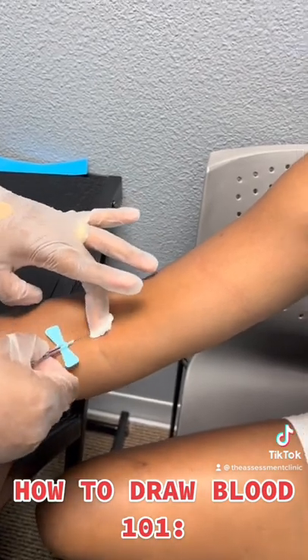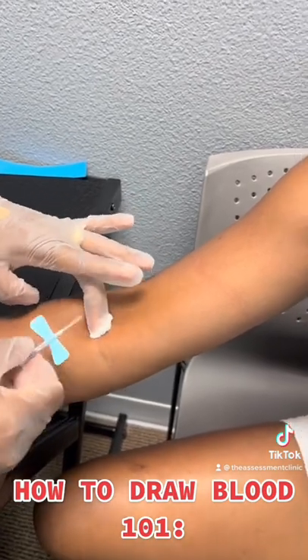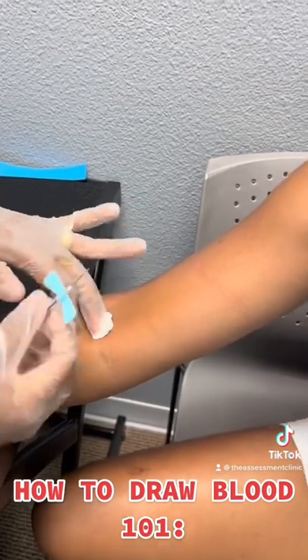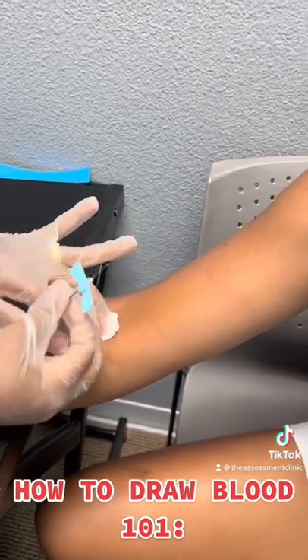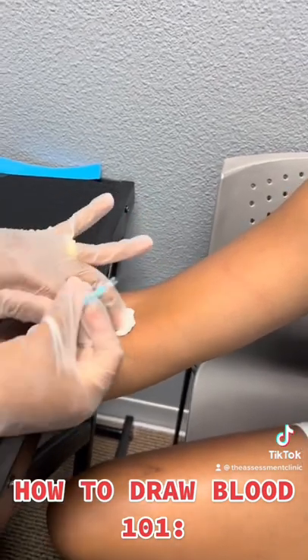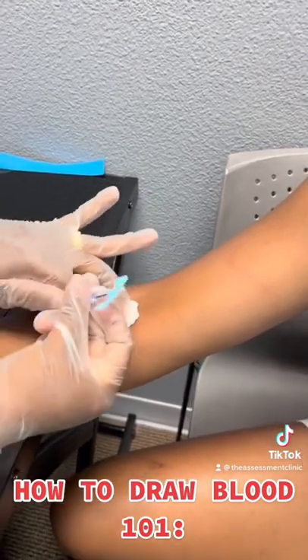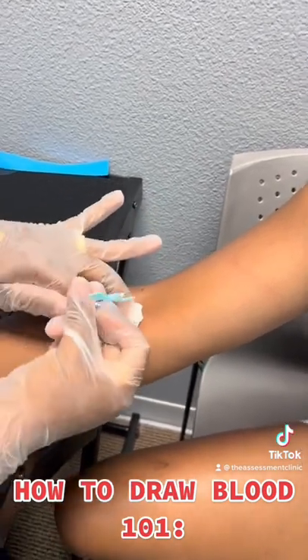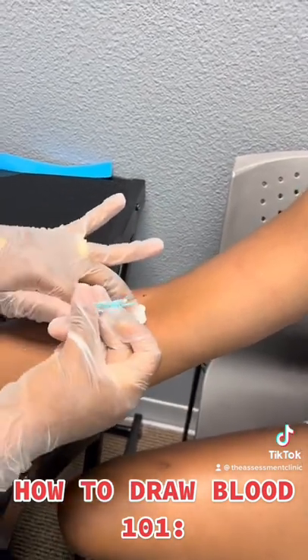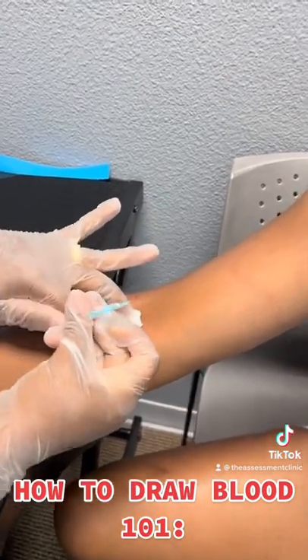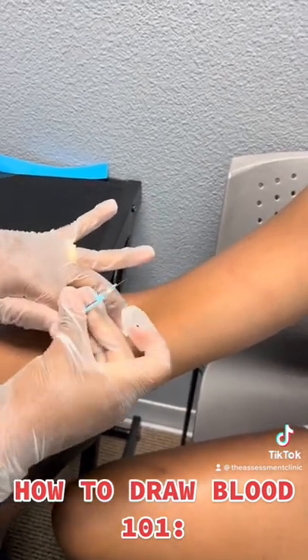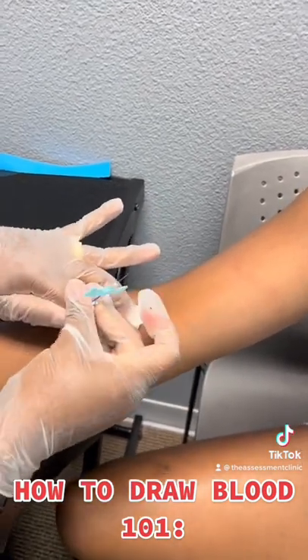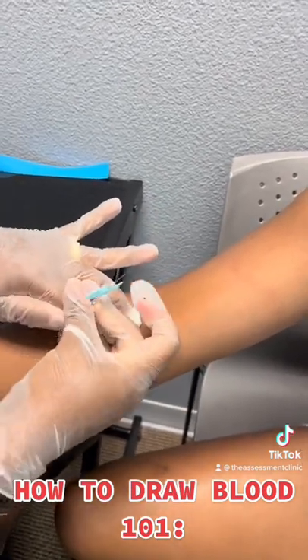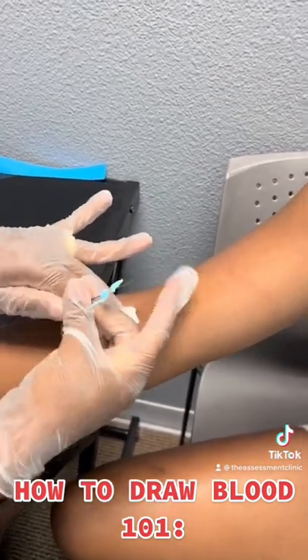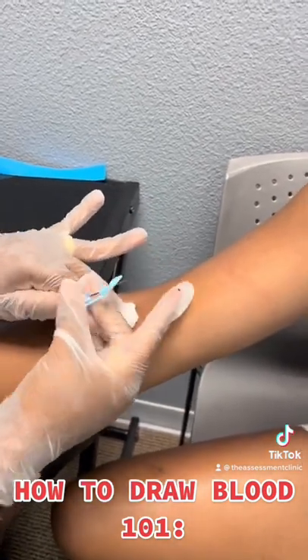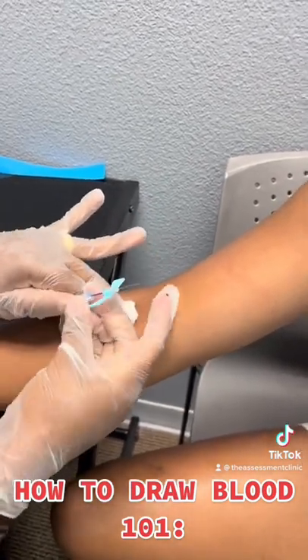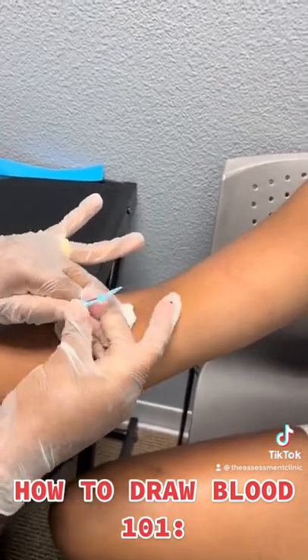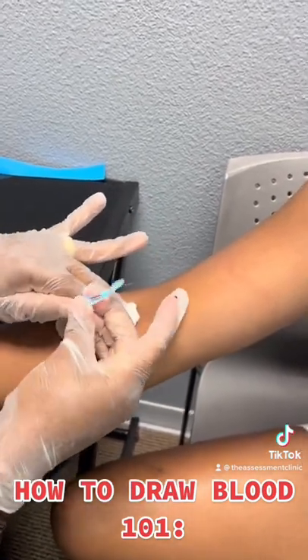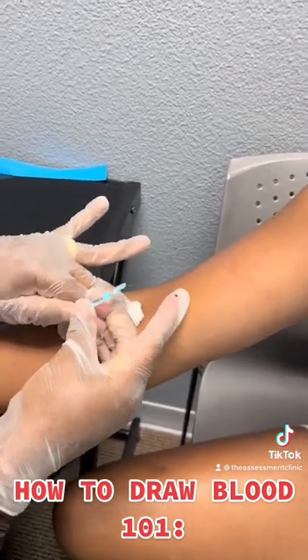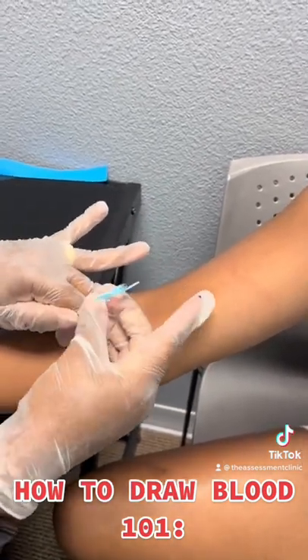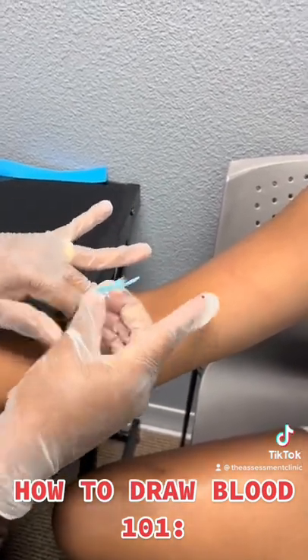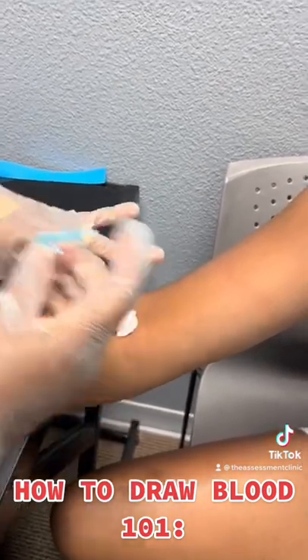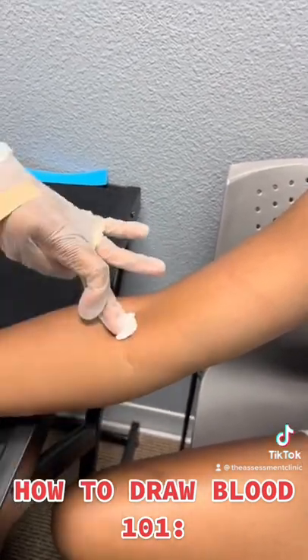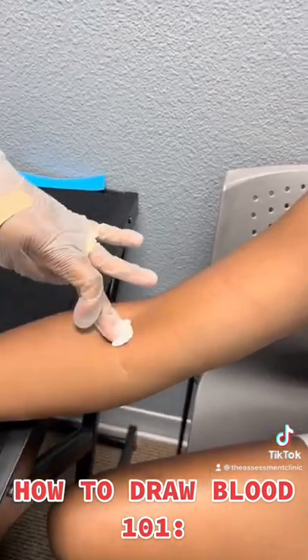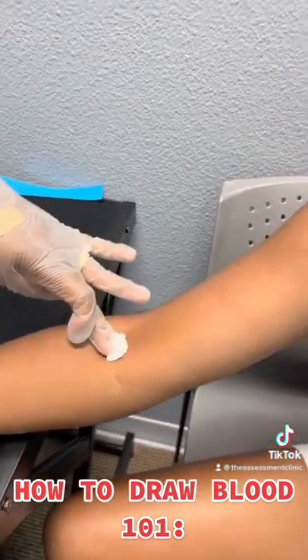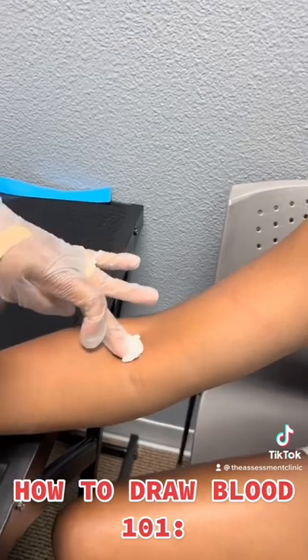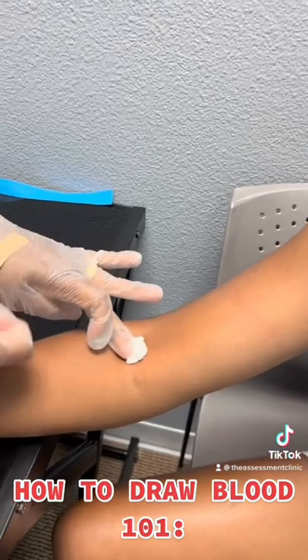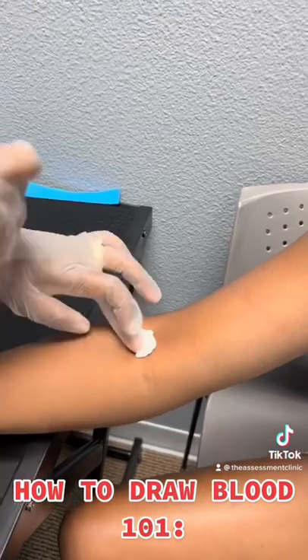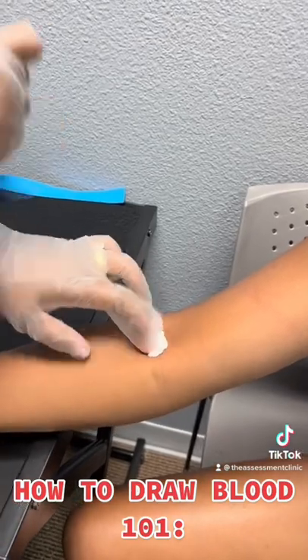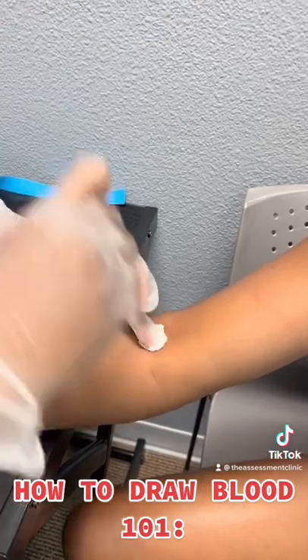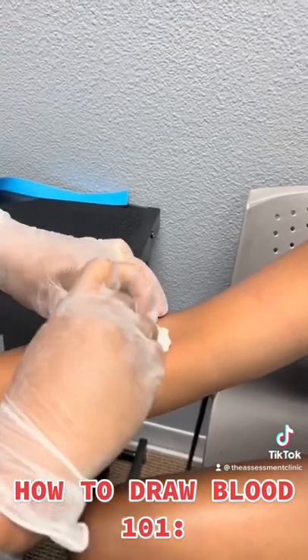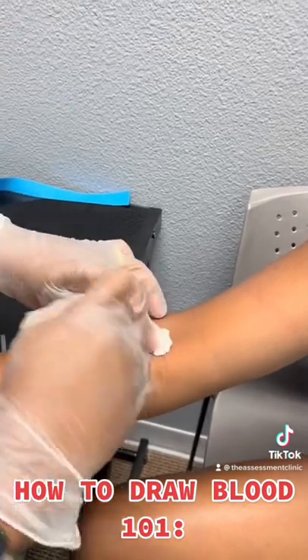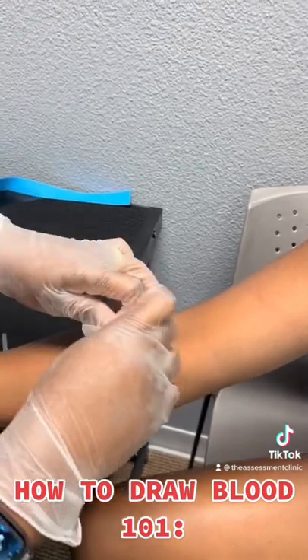Be very careful not to poke yourself. Recap the needle and apply a band-aid.